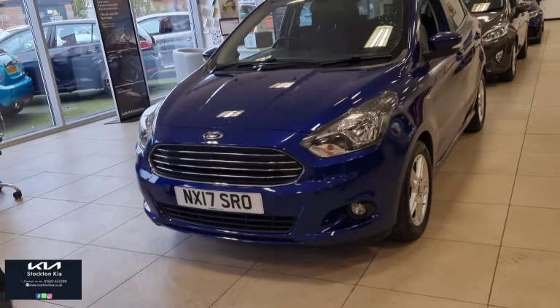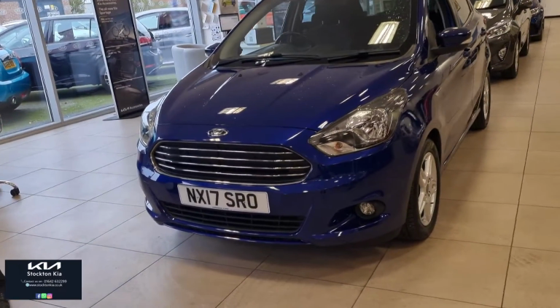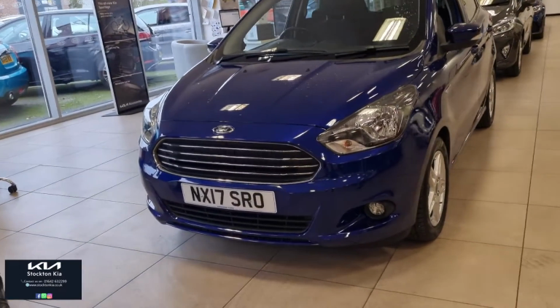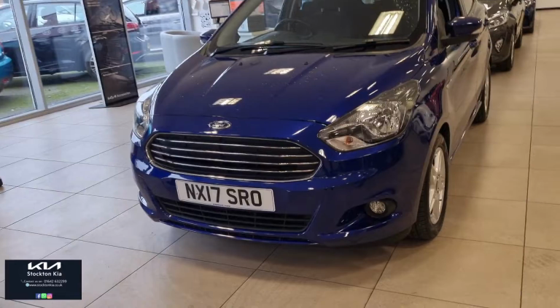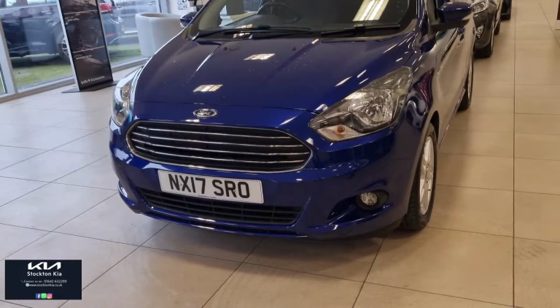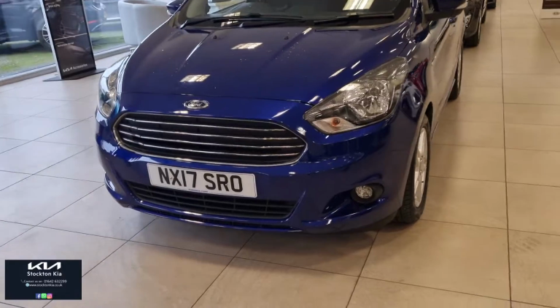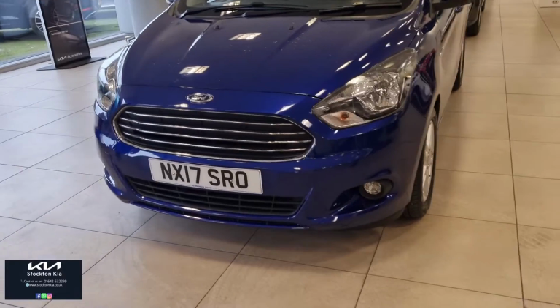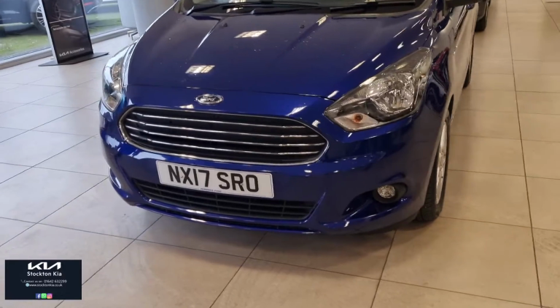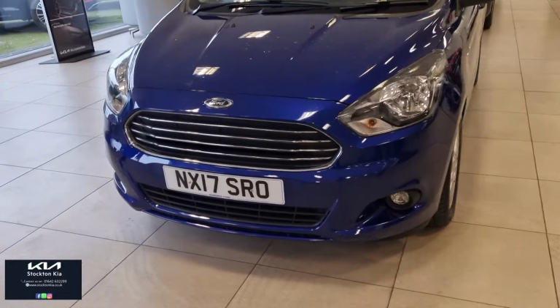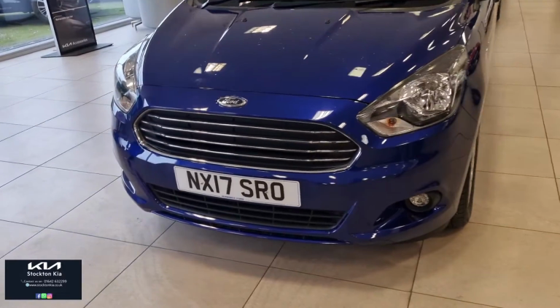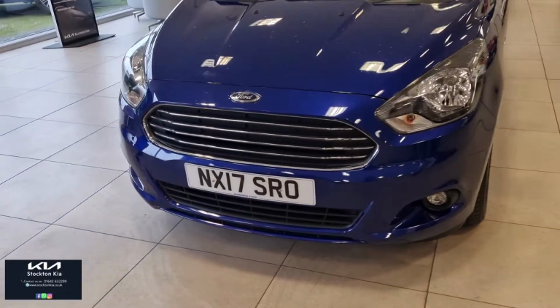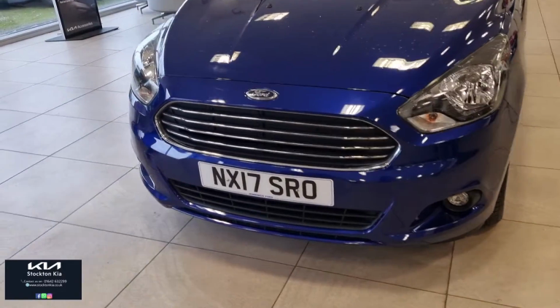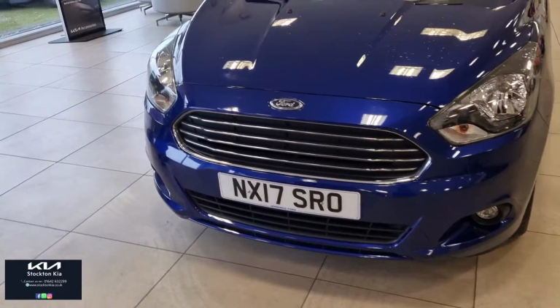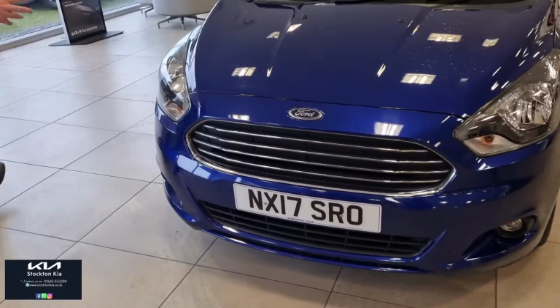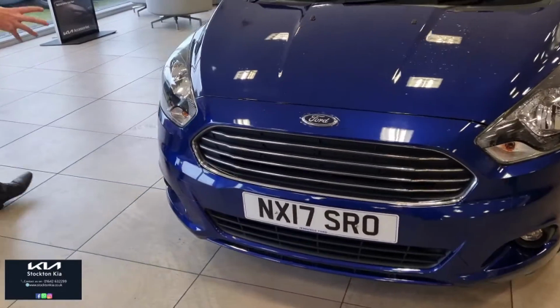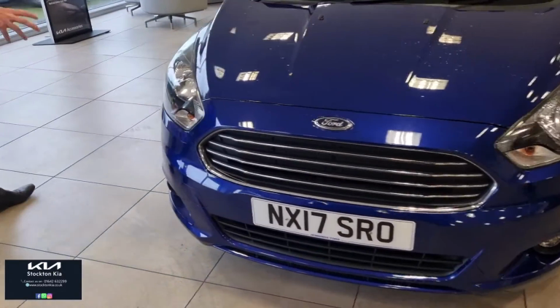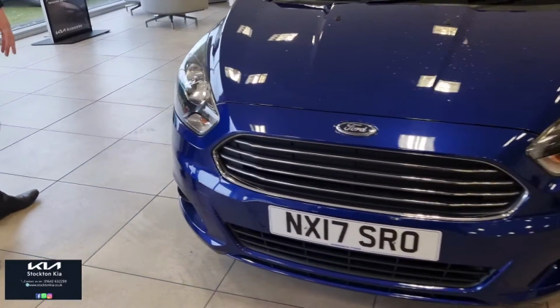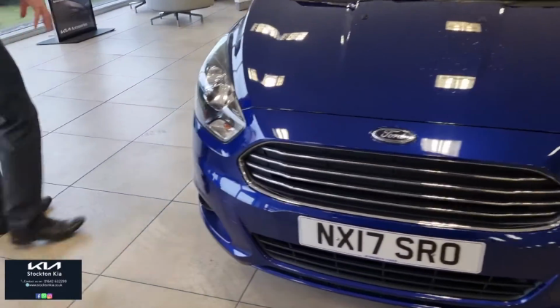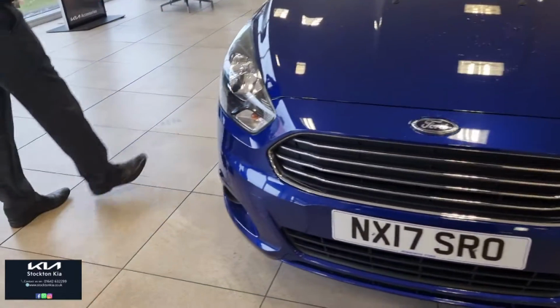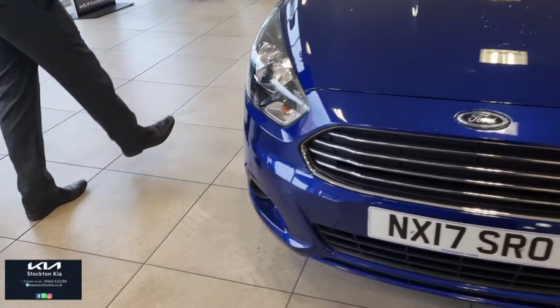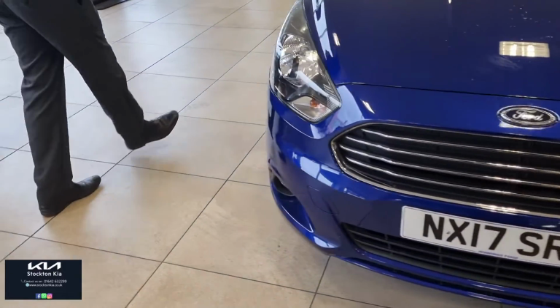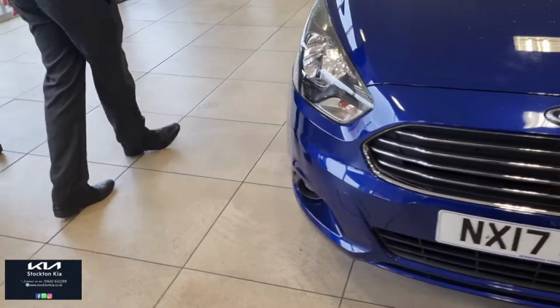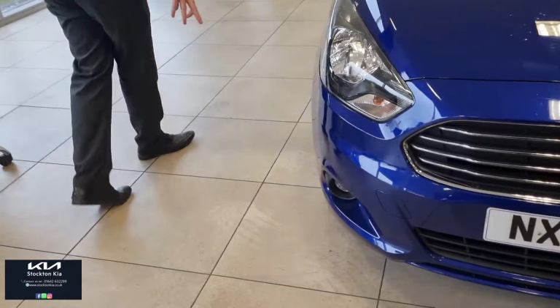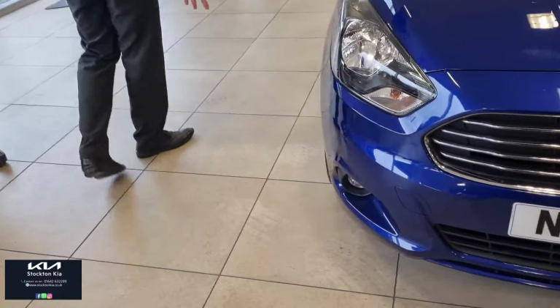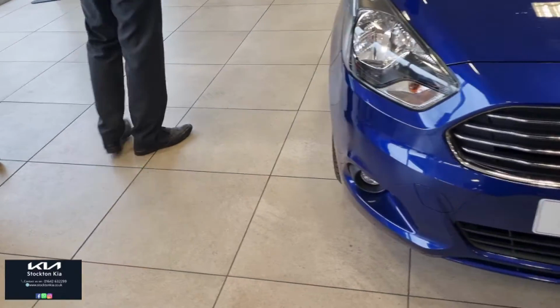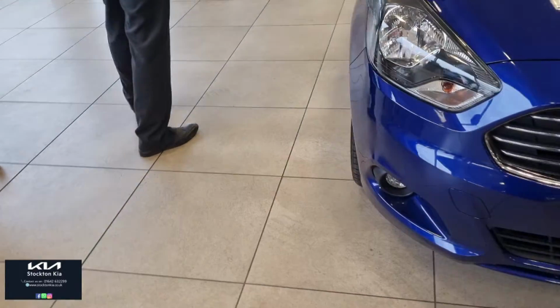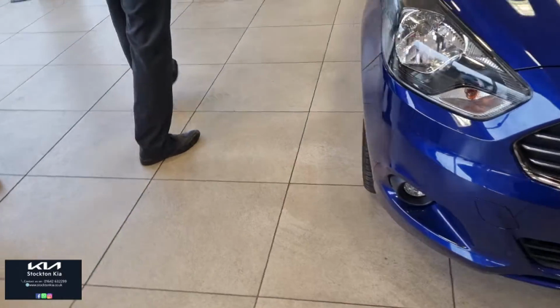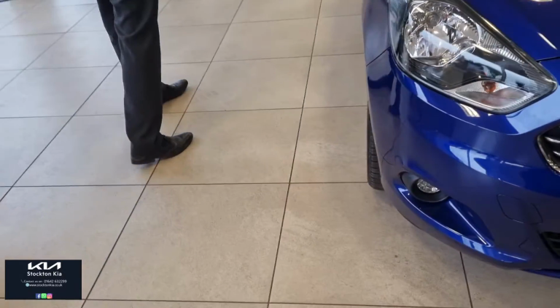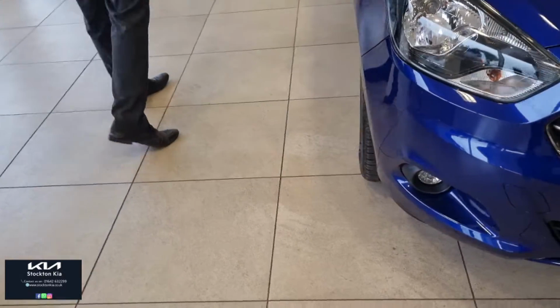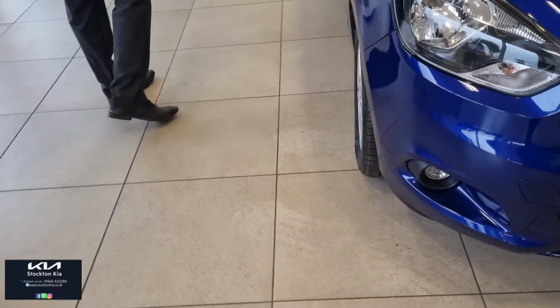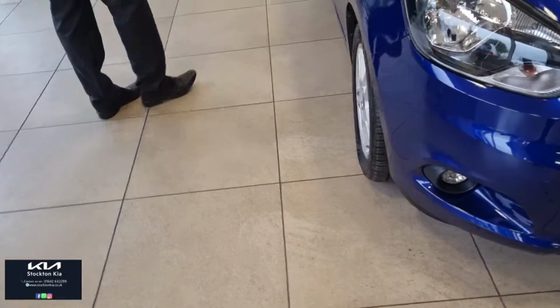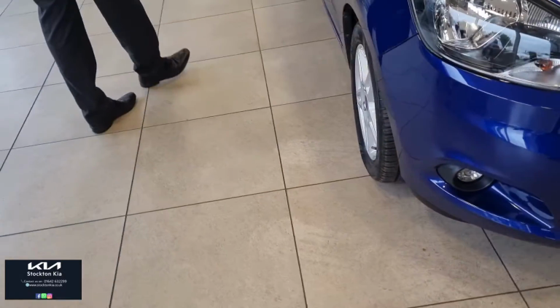It's a 2017 model, nice and spacious. Got the lovely 5-spoke 15-inch alloy wheels.